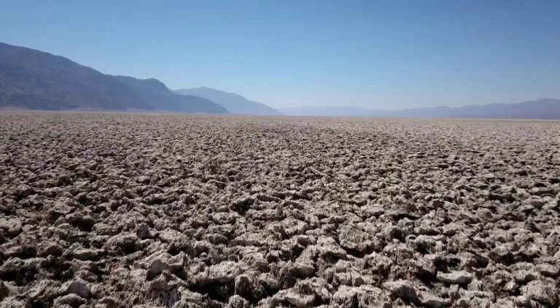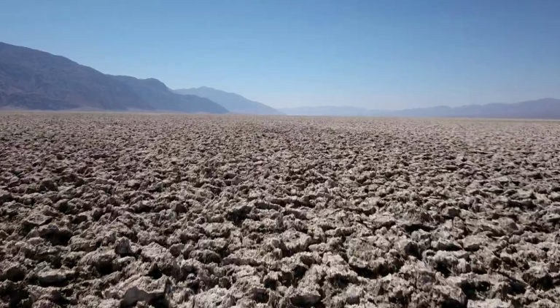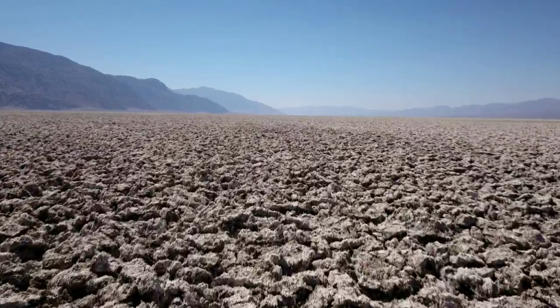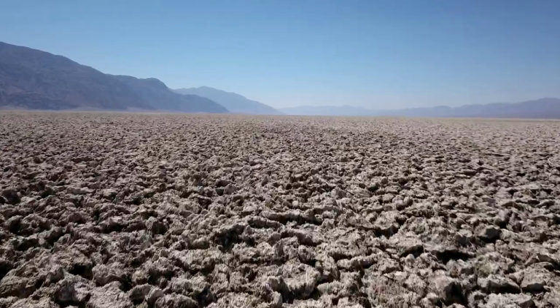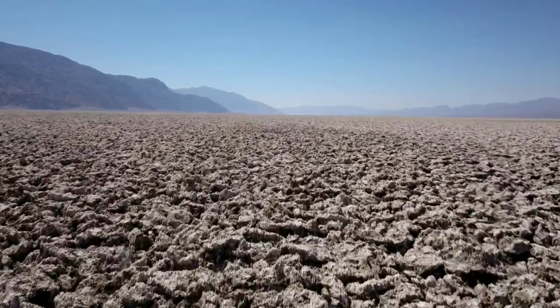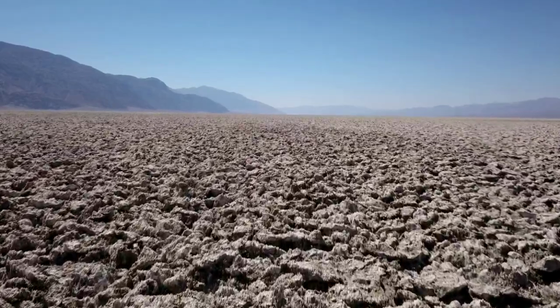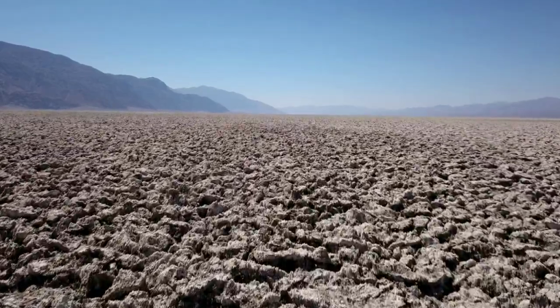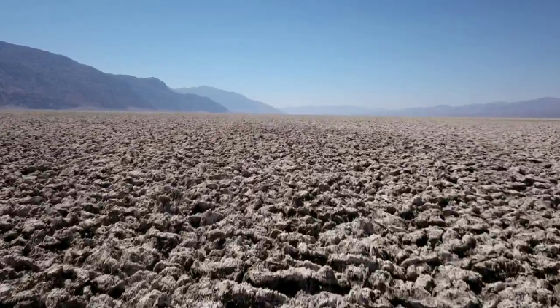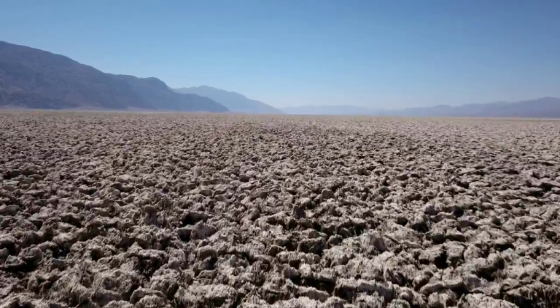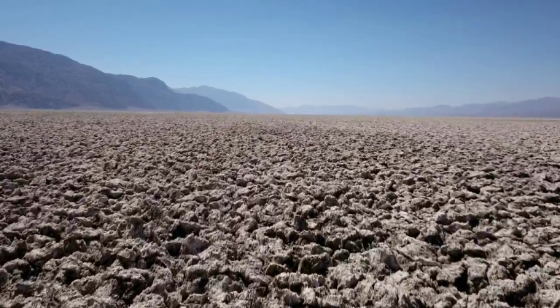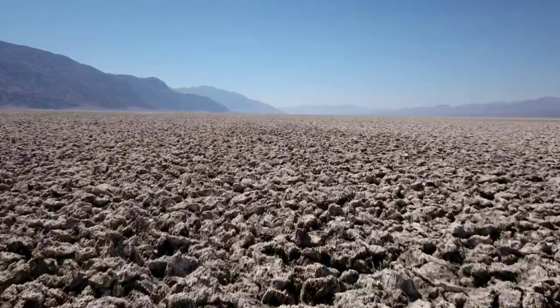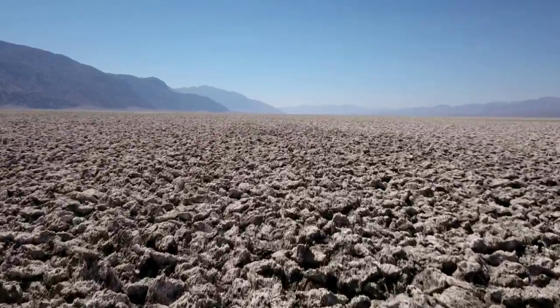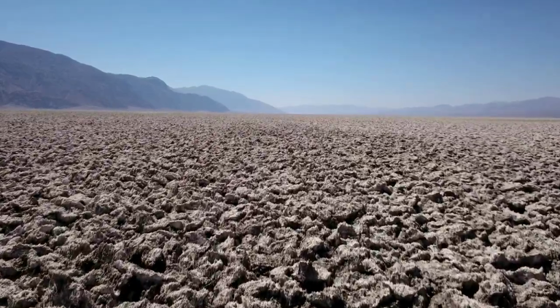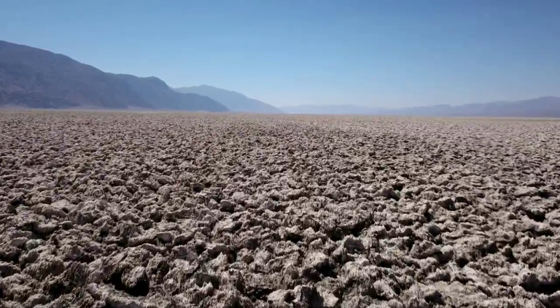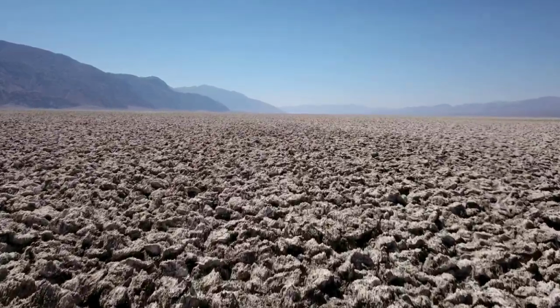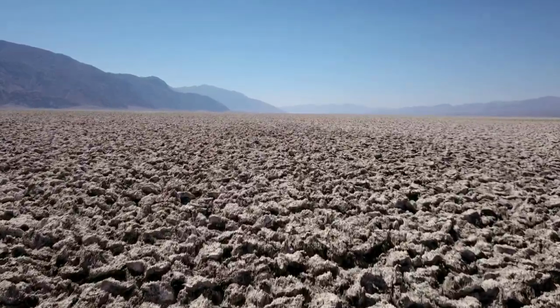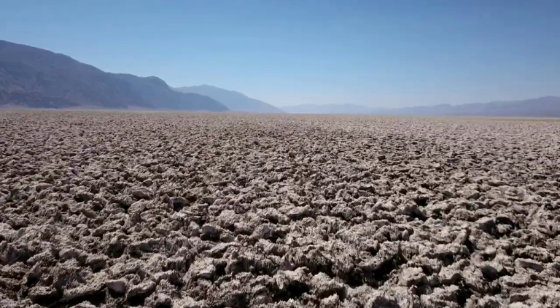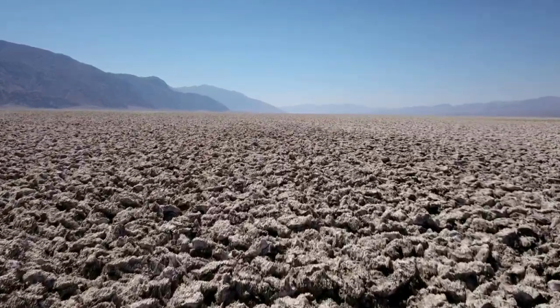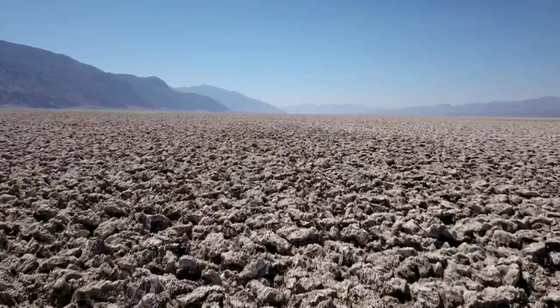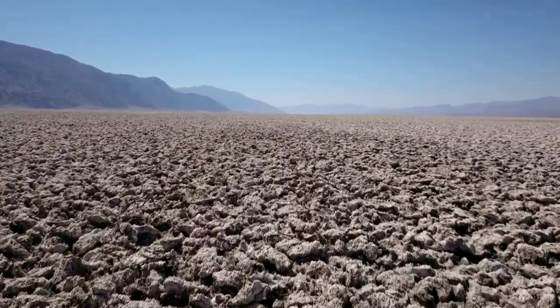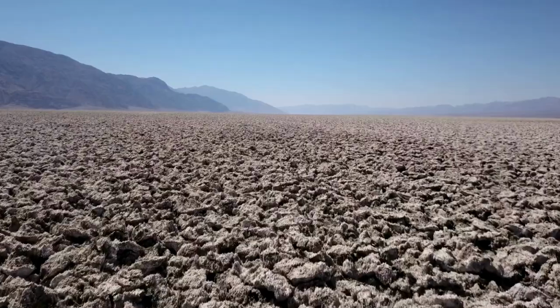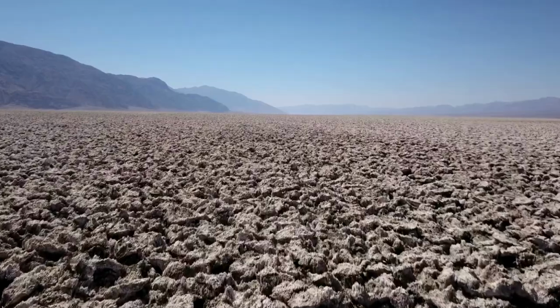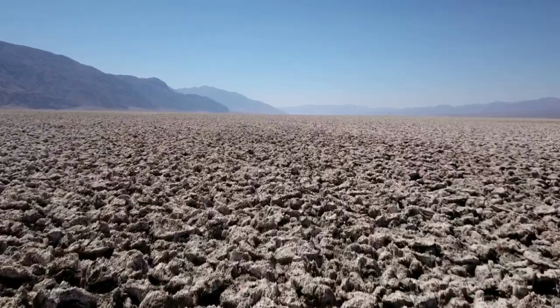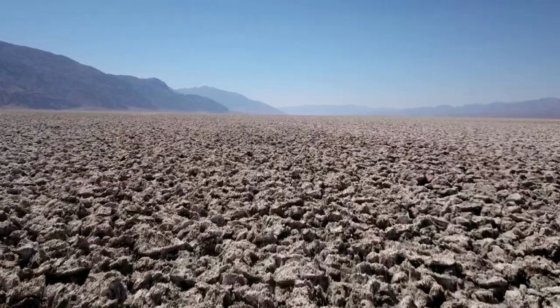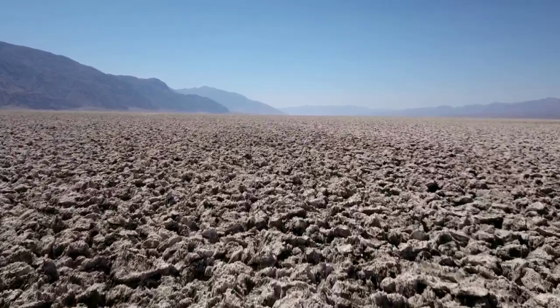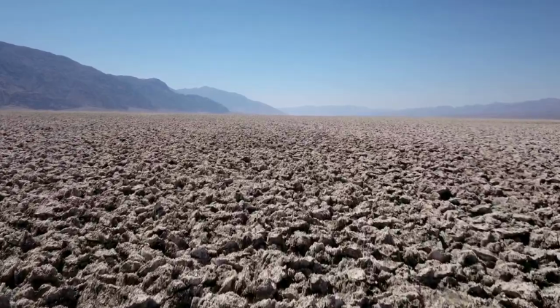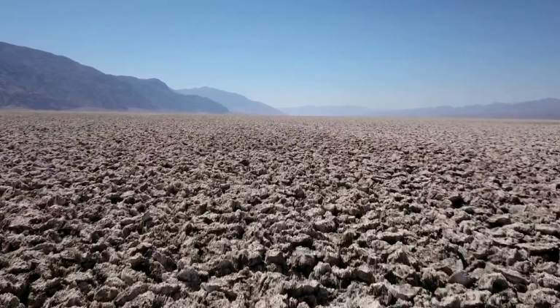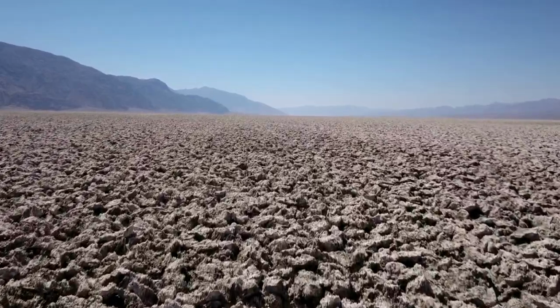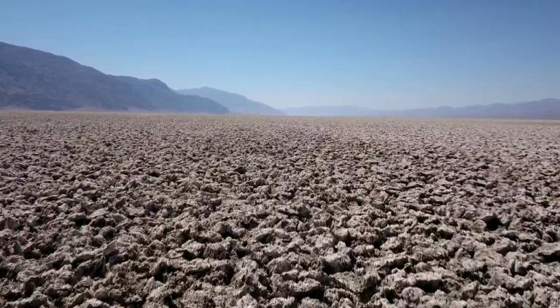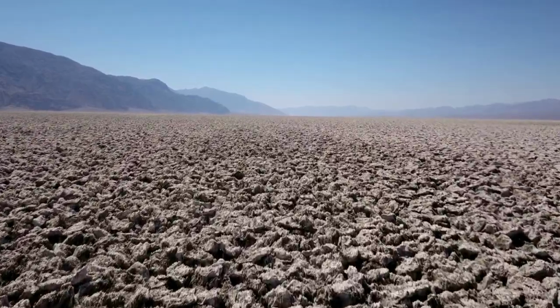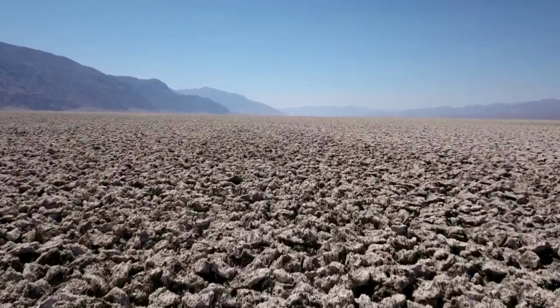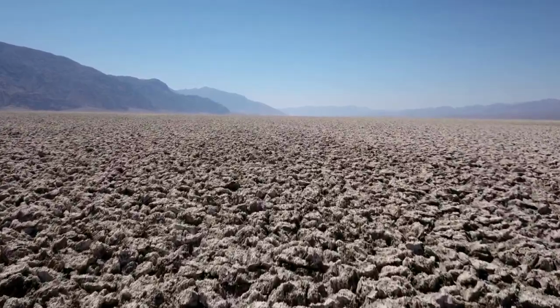Fortunately, you can observe Devil's Golf Course right from the parking lot, so you're not bound to traverse the terrain if you want to keep your skin intact.